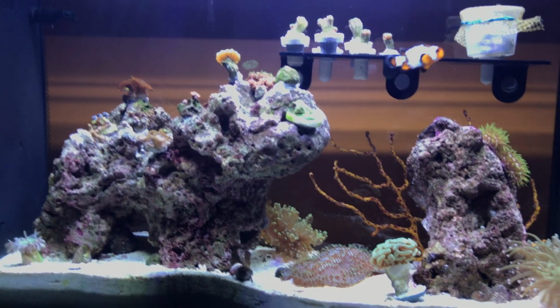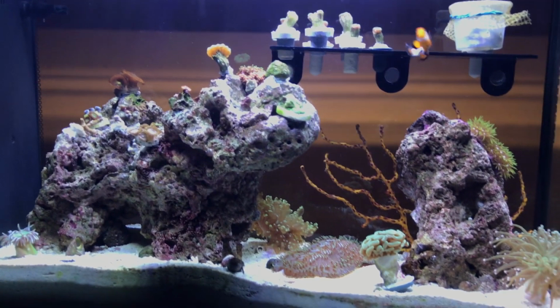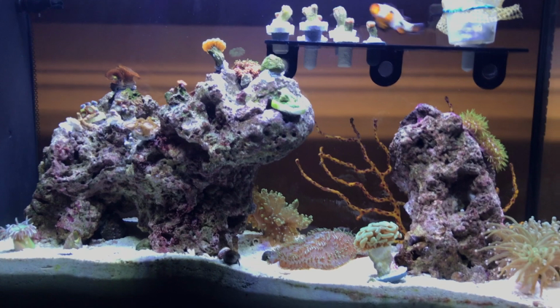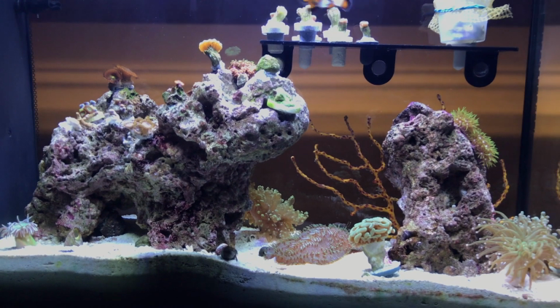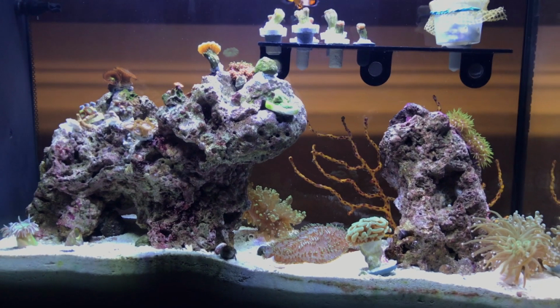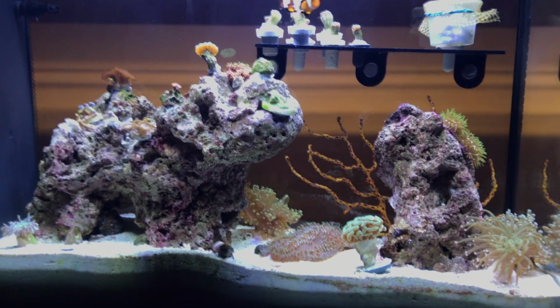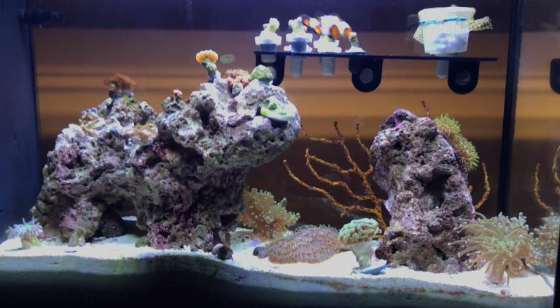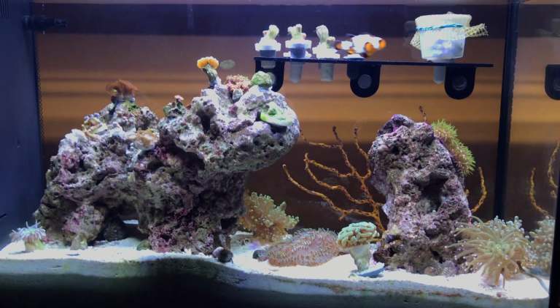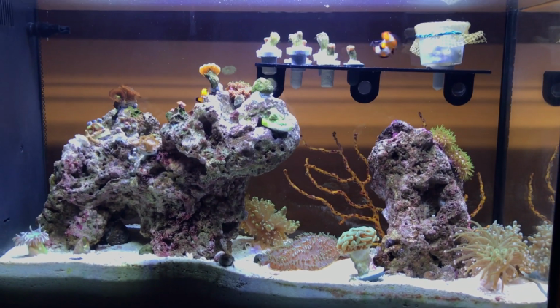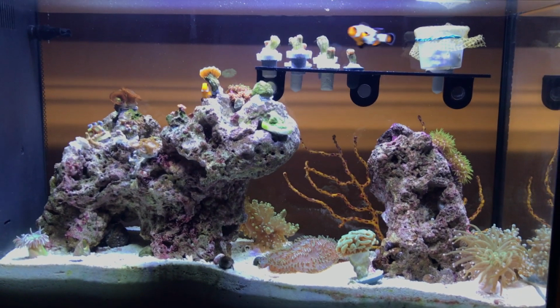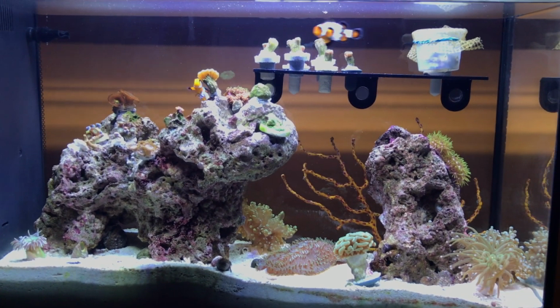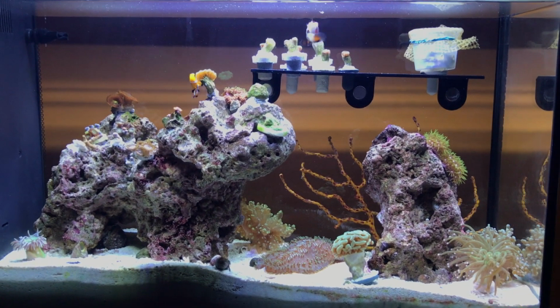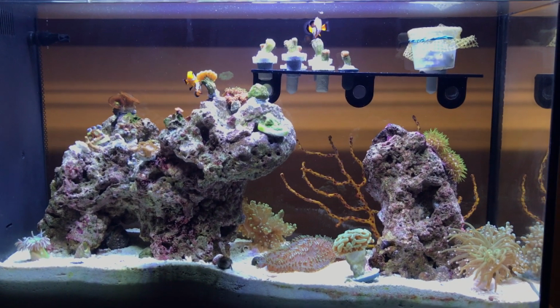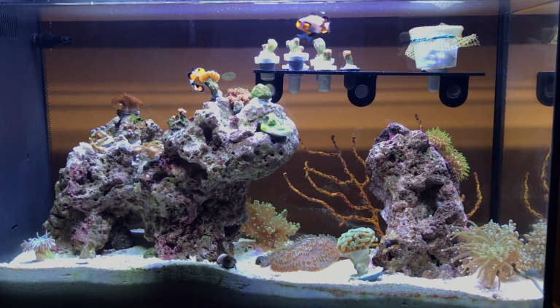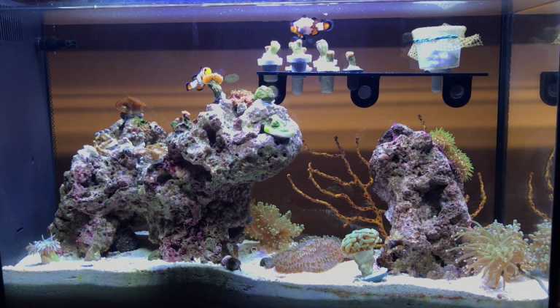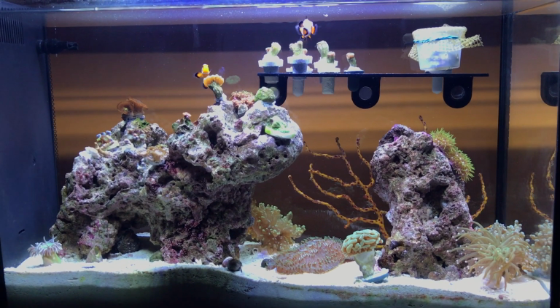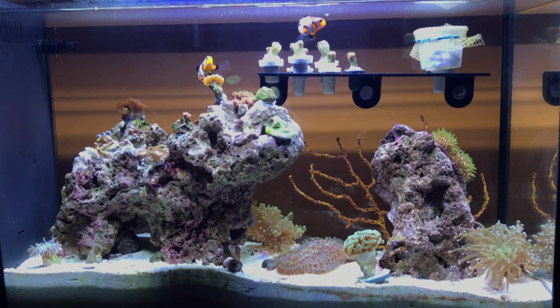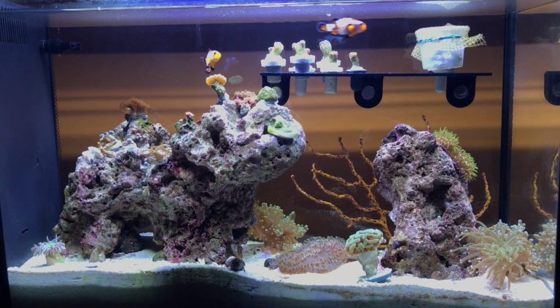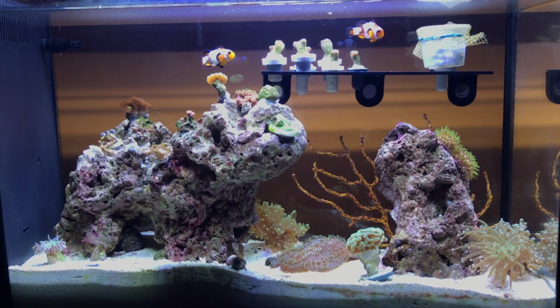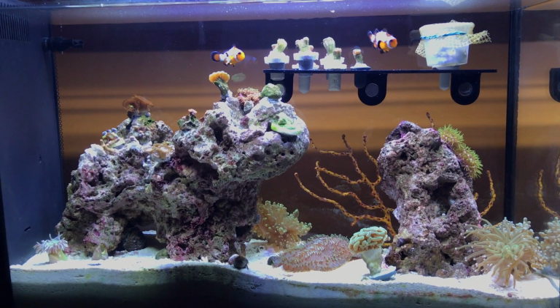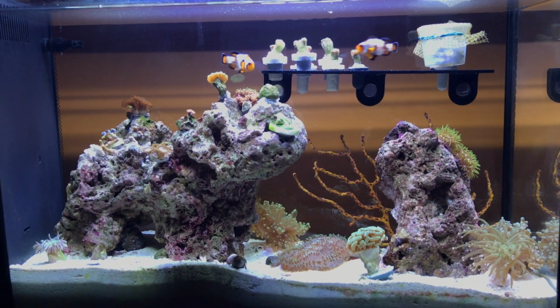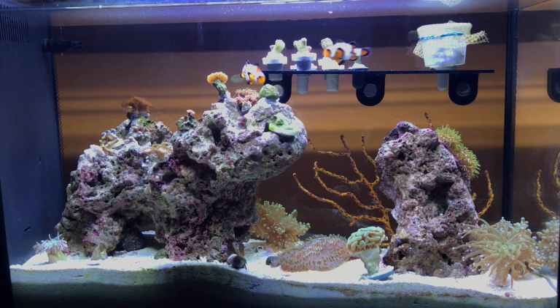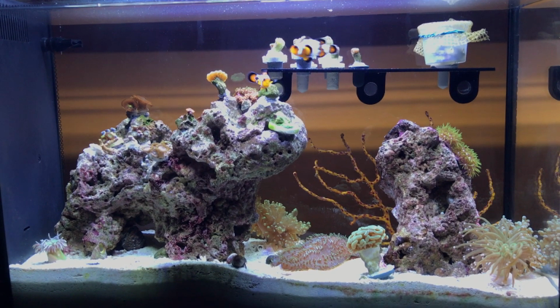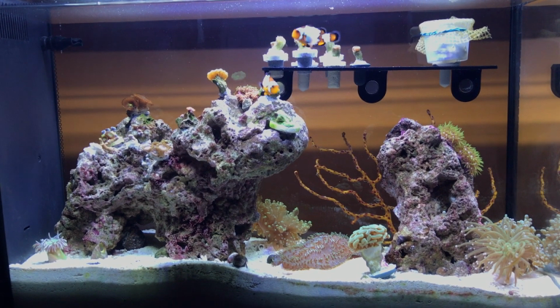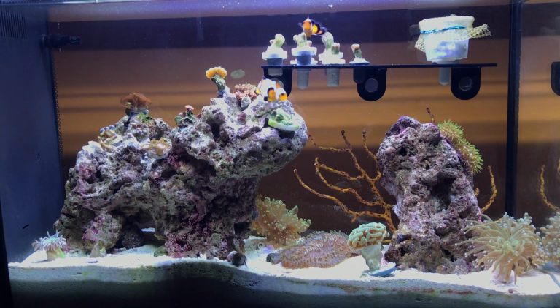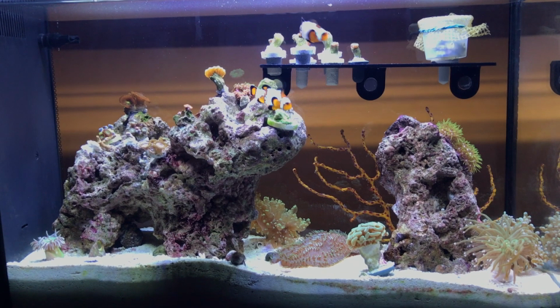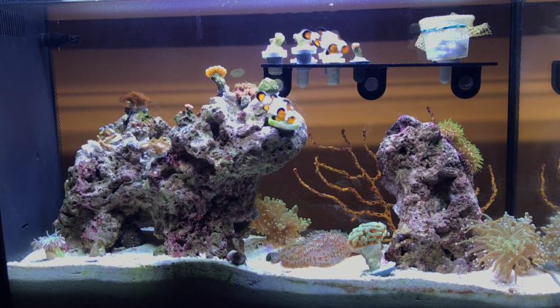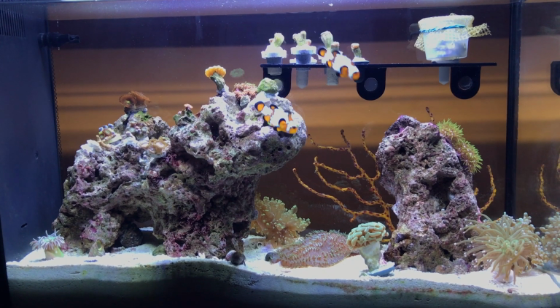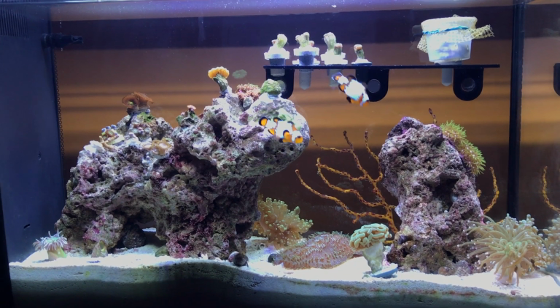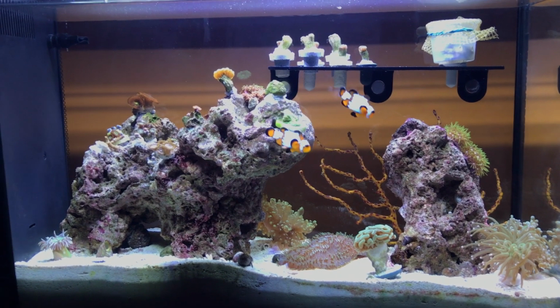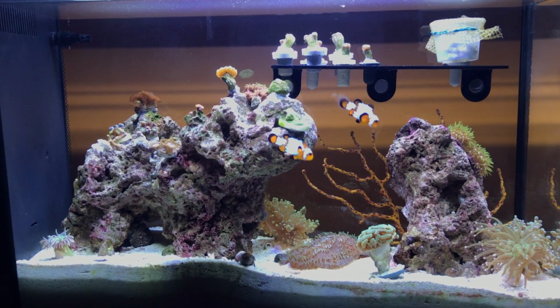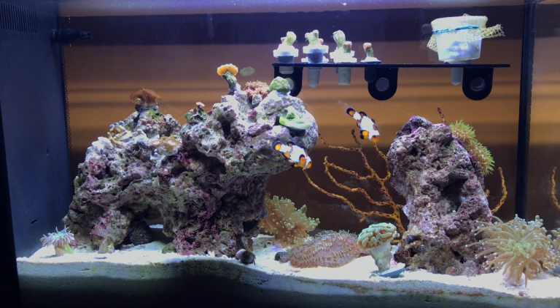That's the tank now, guys. Updates are probably gonna slow down unless things start happening or changing — thanks for tuning in.